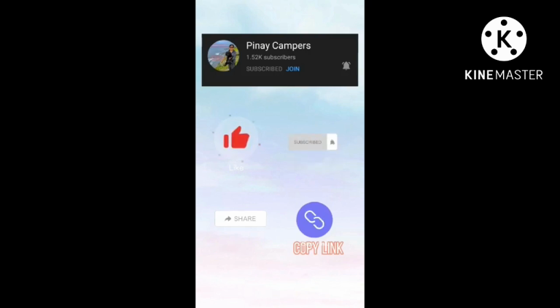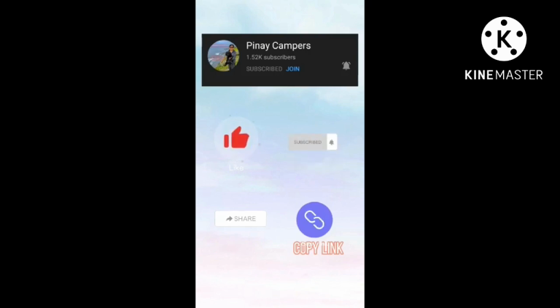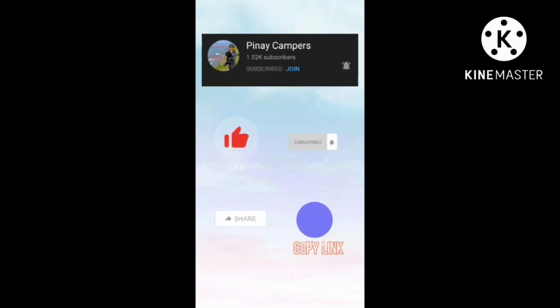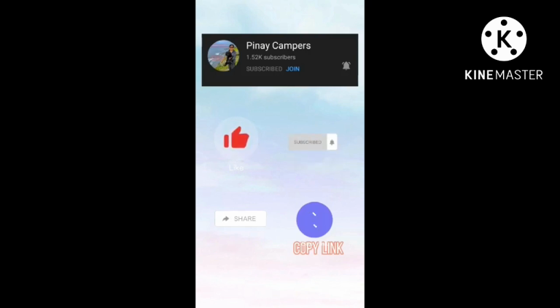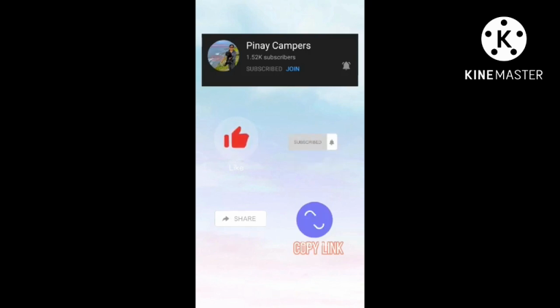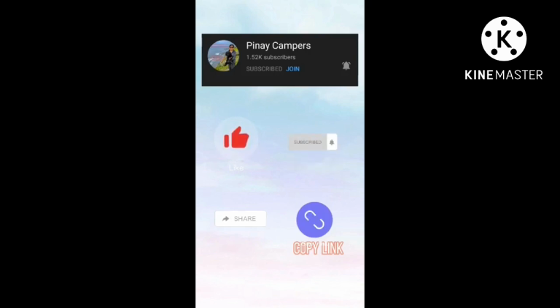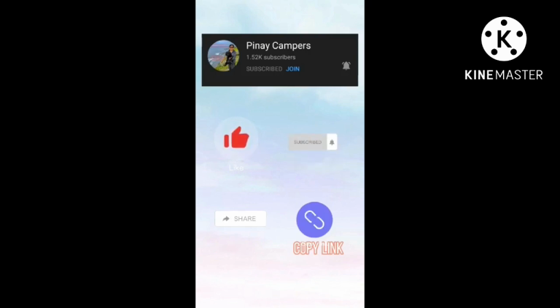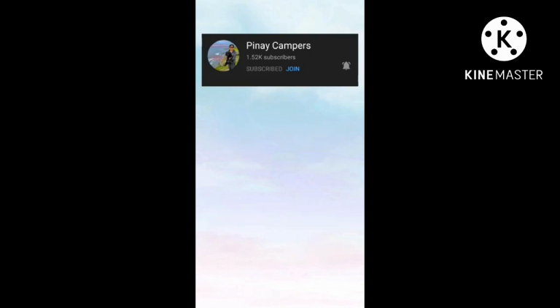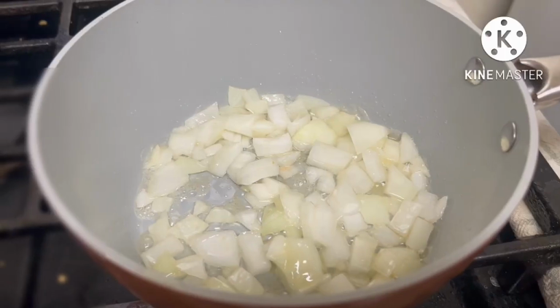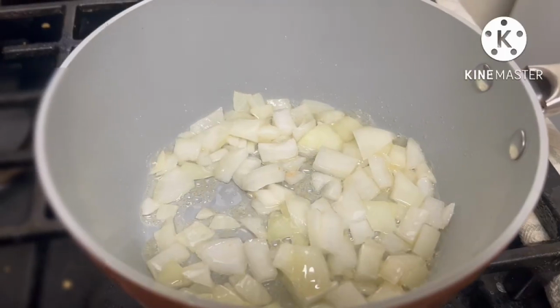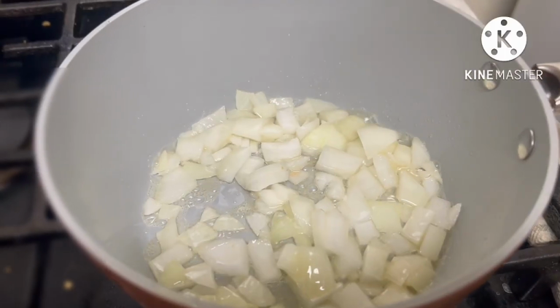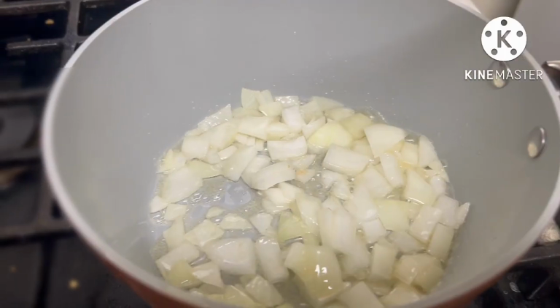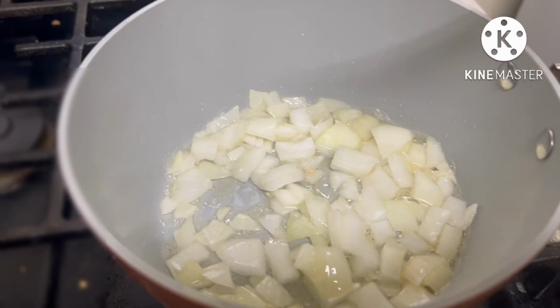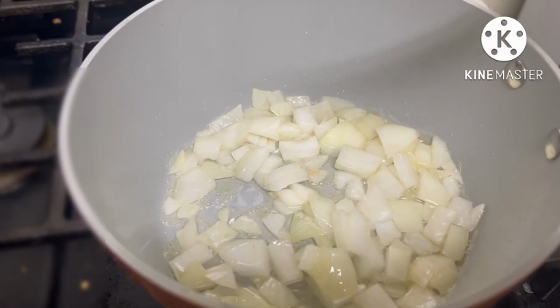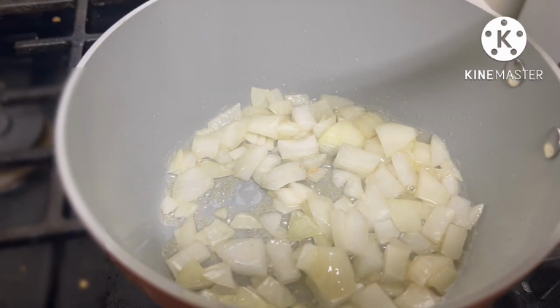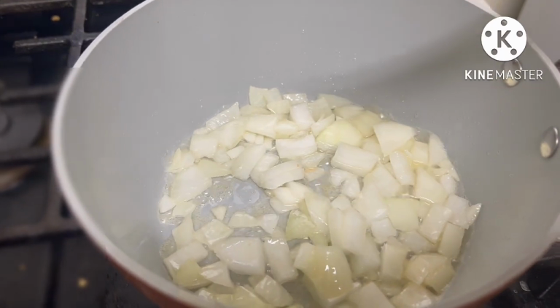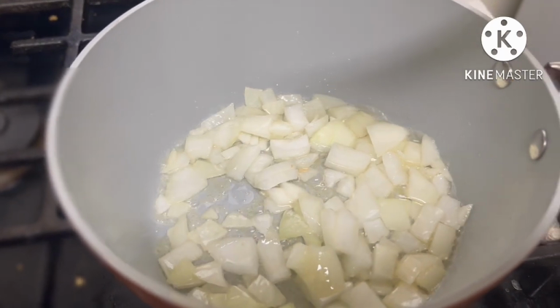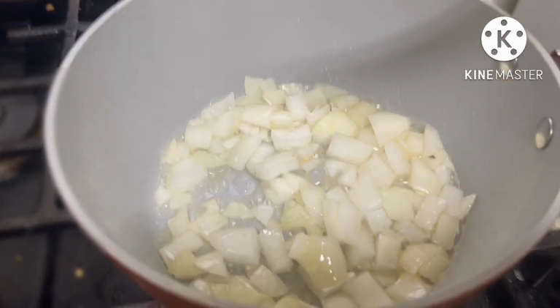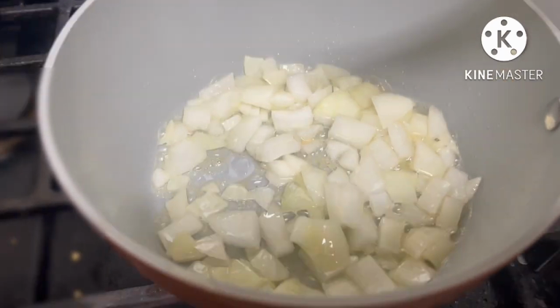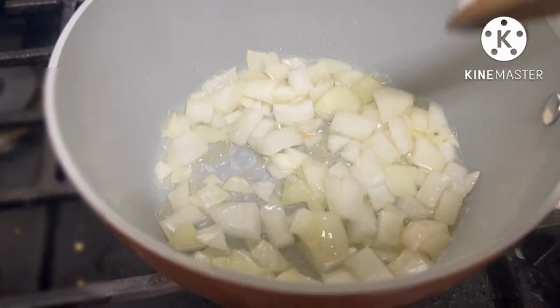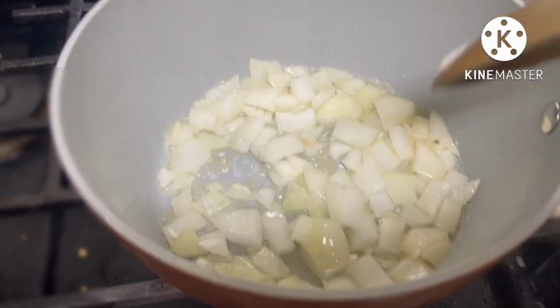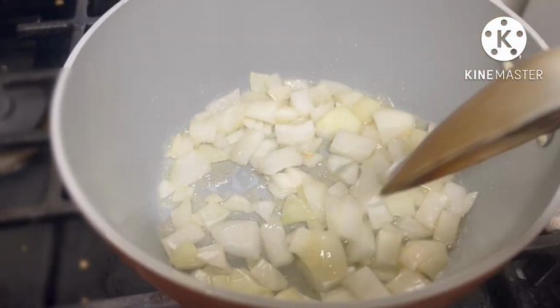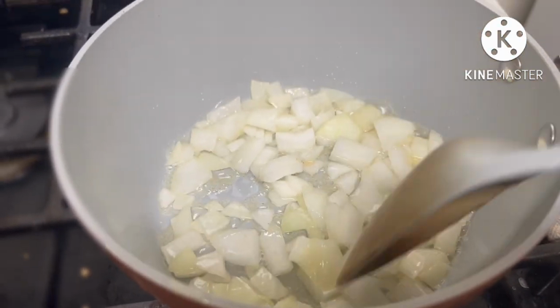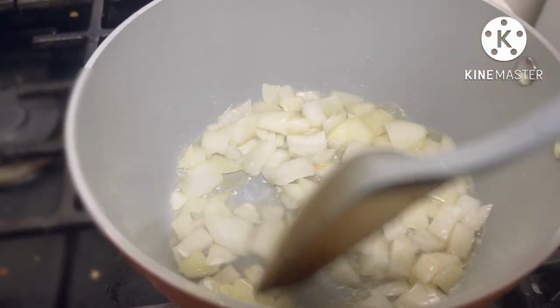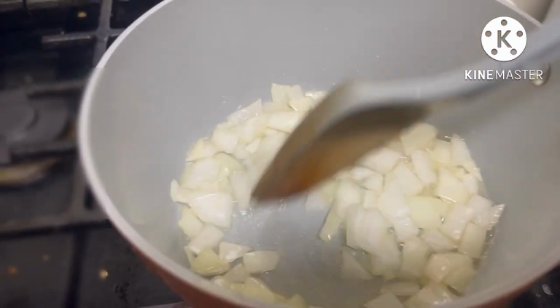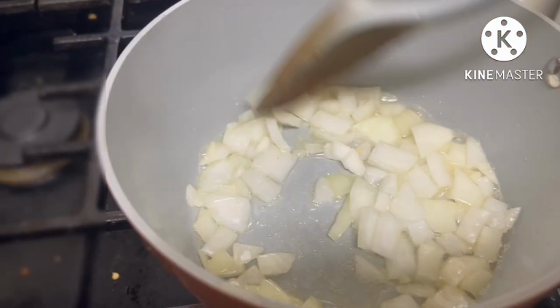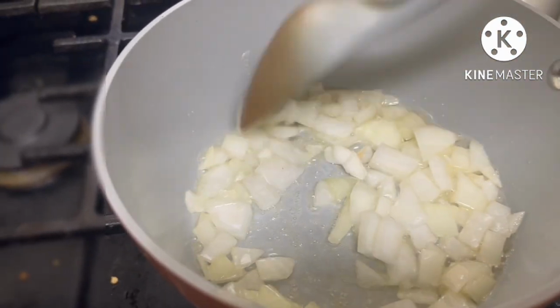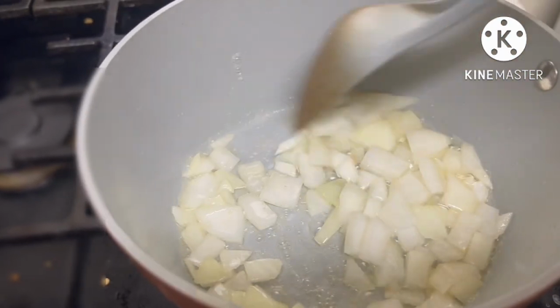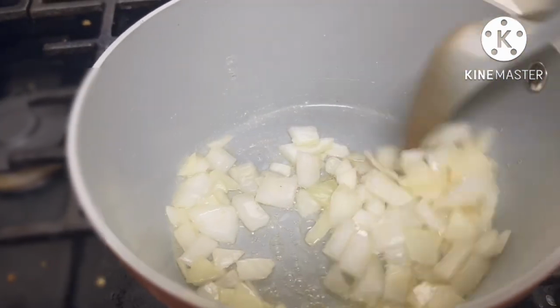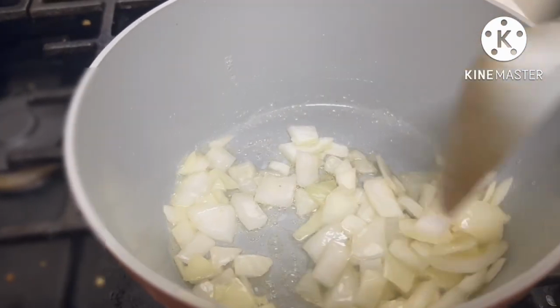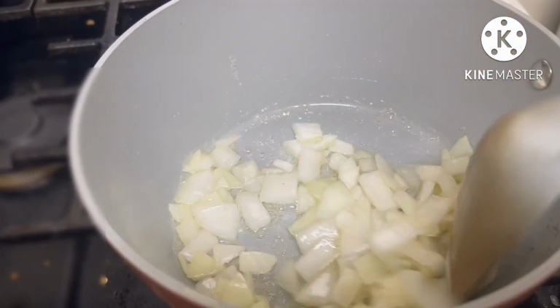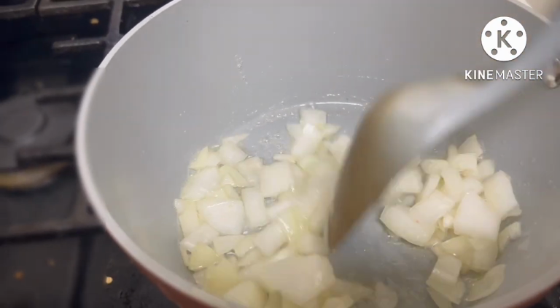Hello guys, I am cooking ginisang munggo.